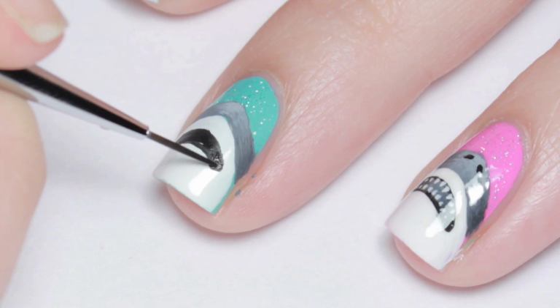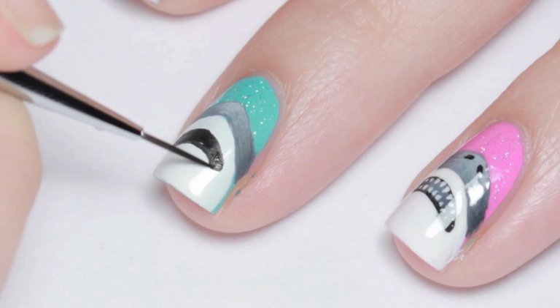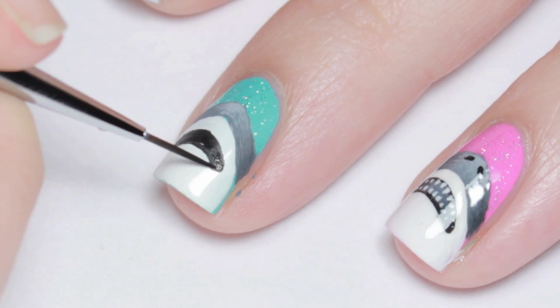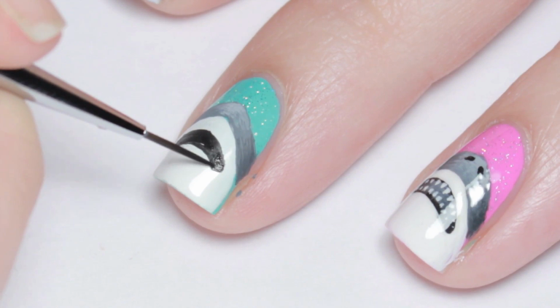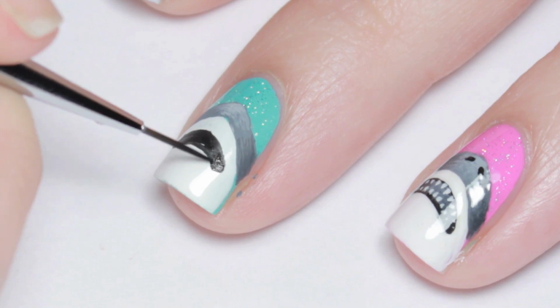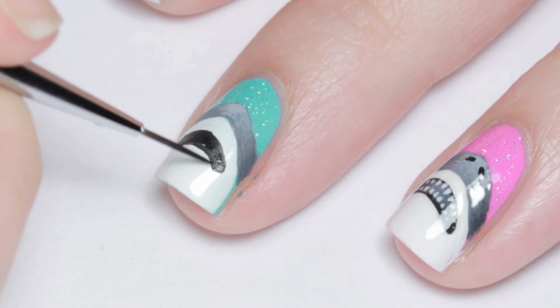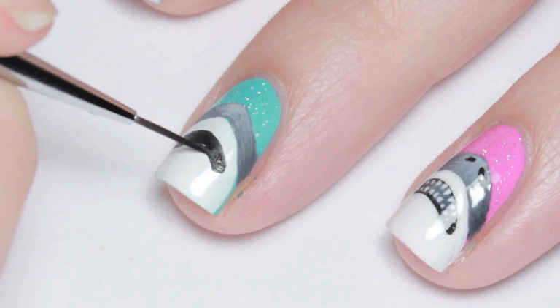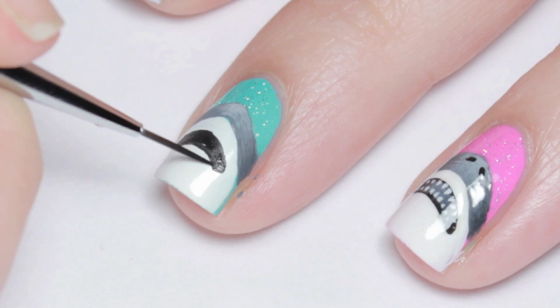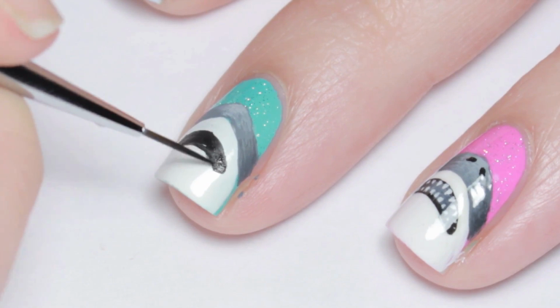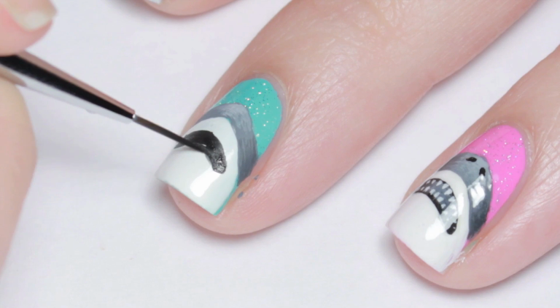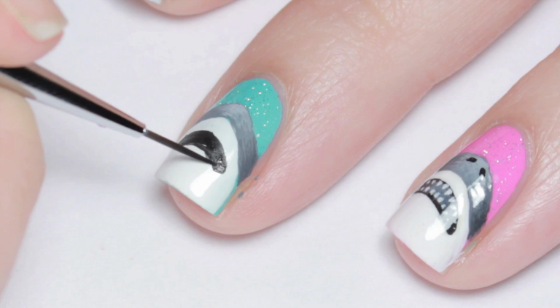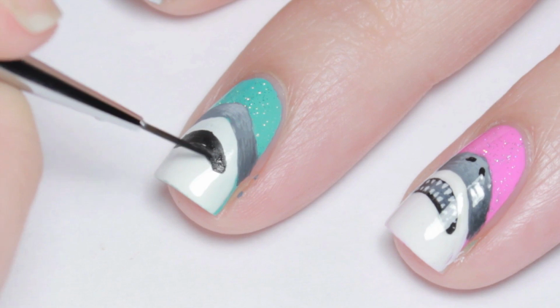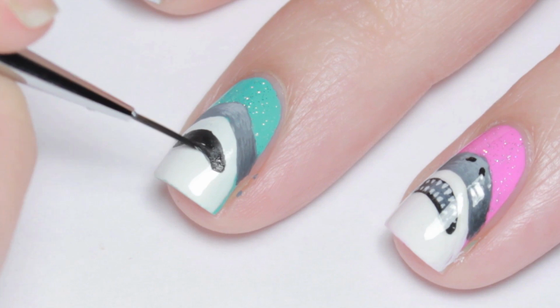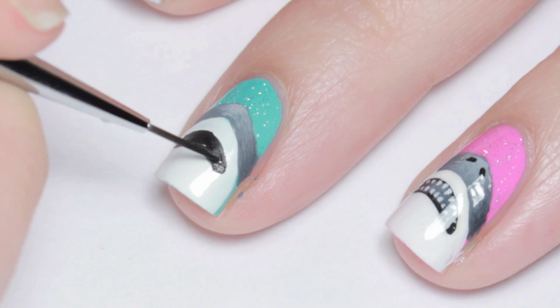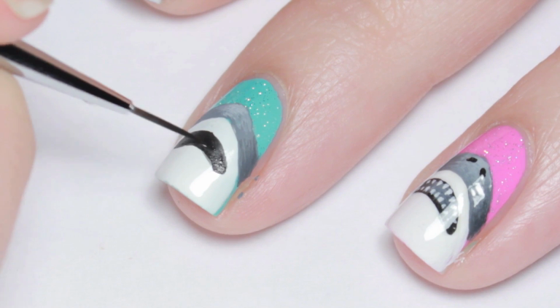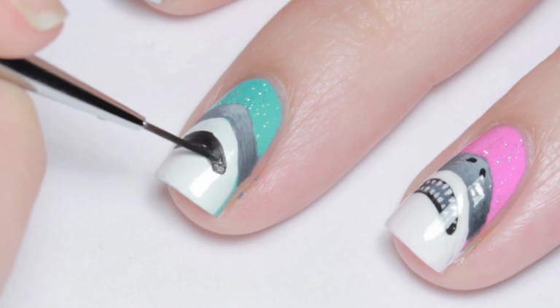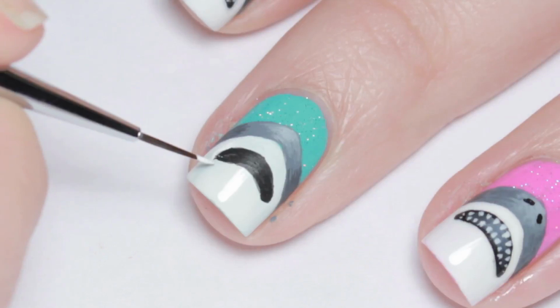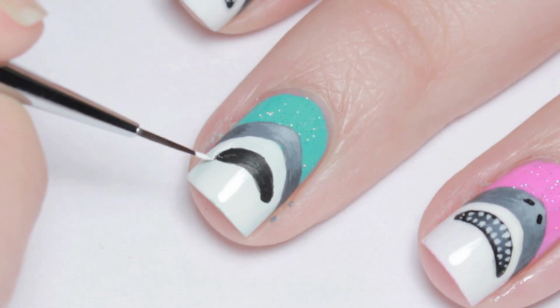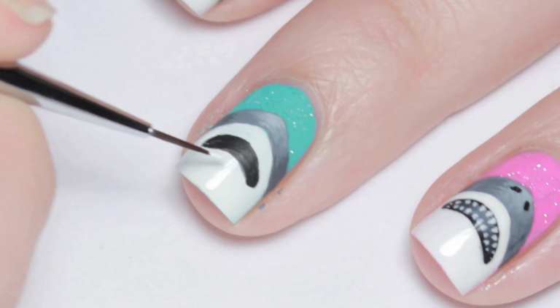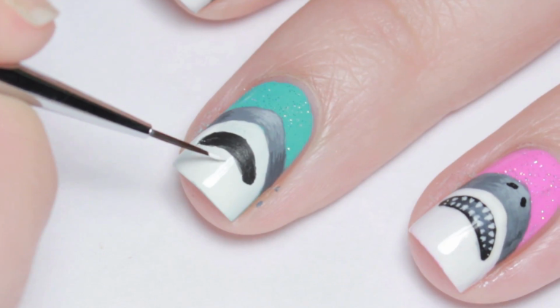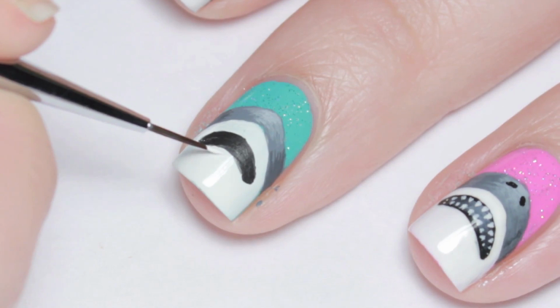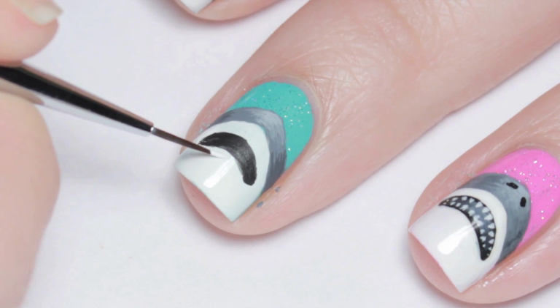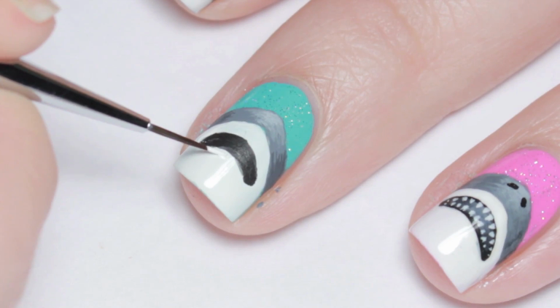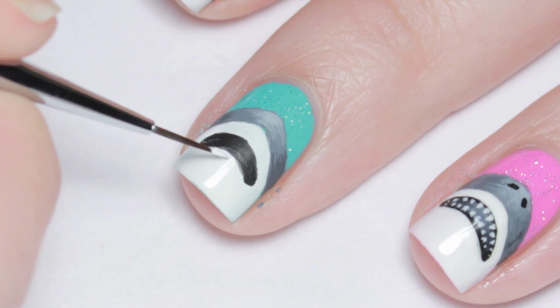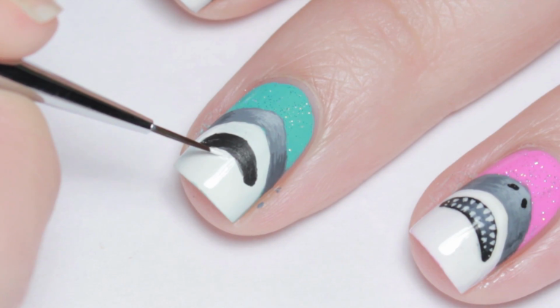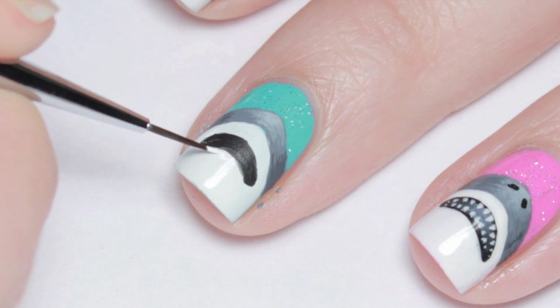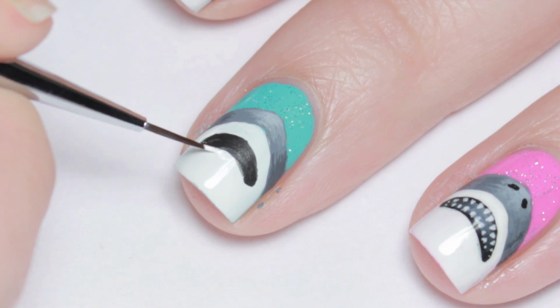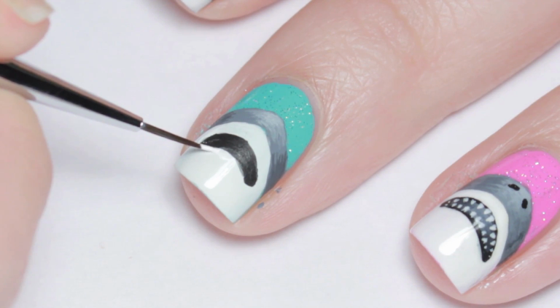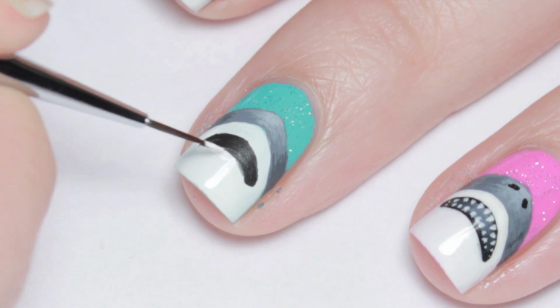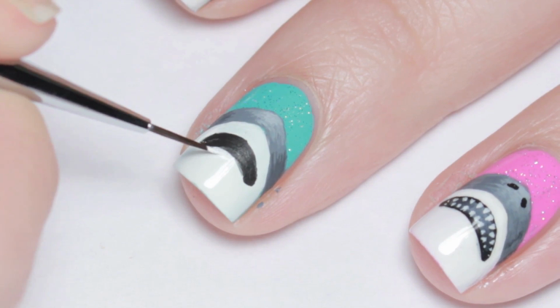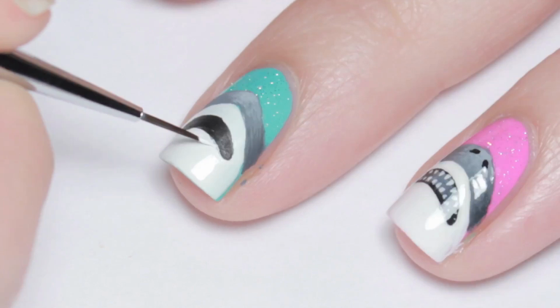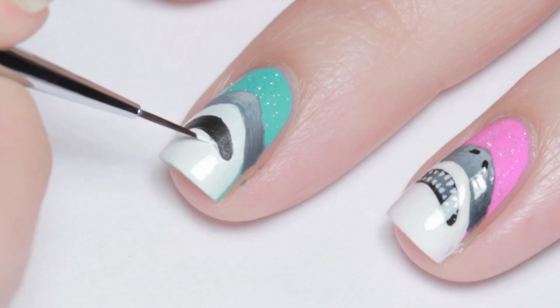For his mouth, I followed the curve of the white half circle with black paint, making sort of a banana shape.